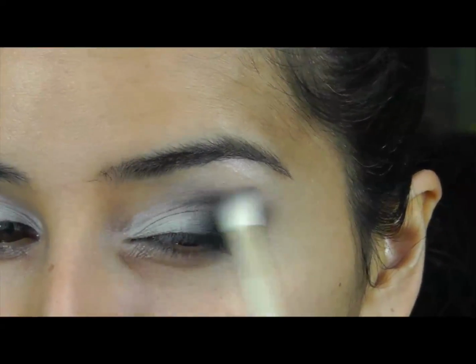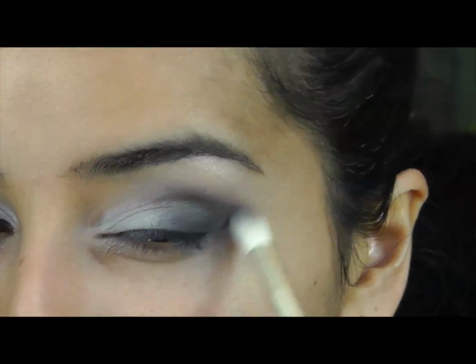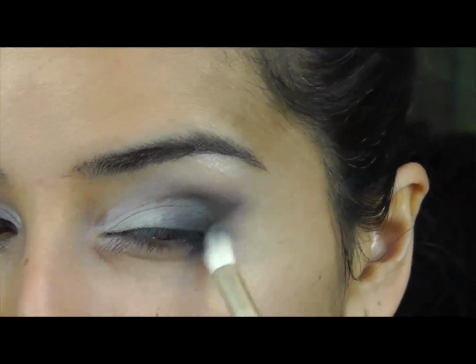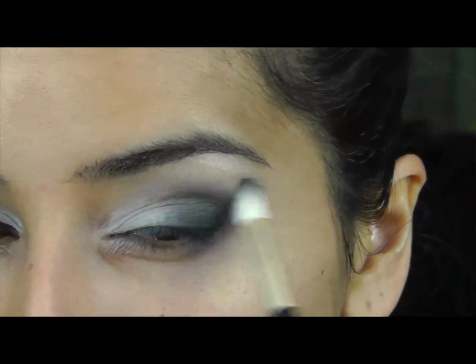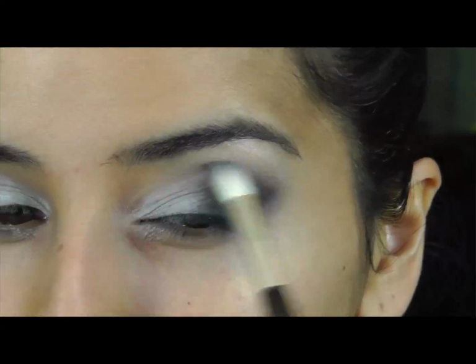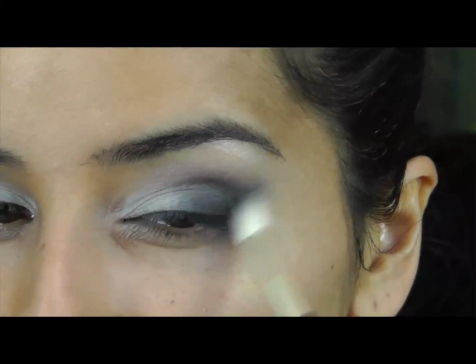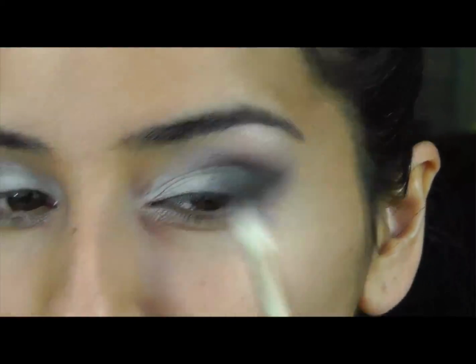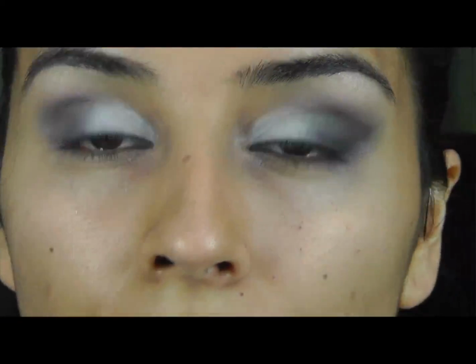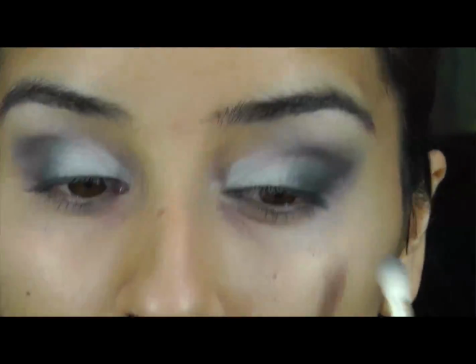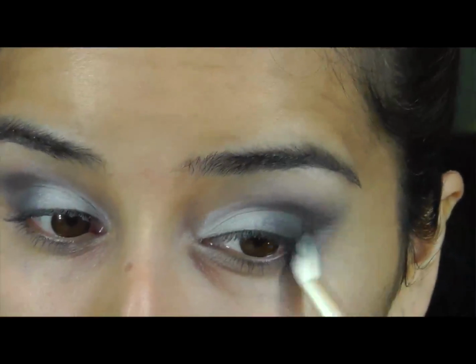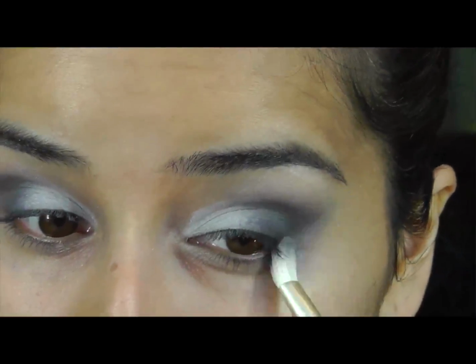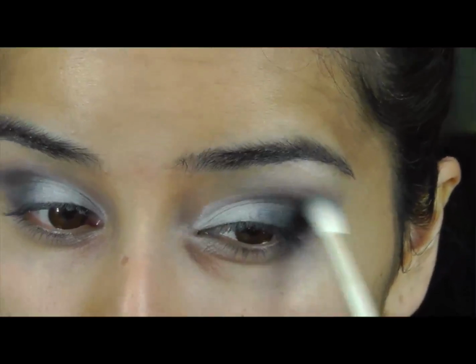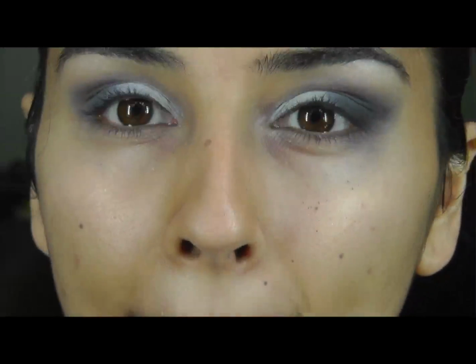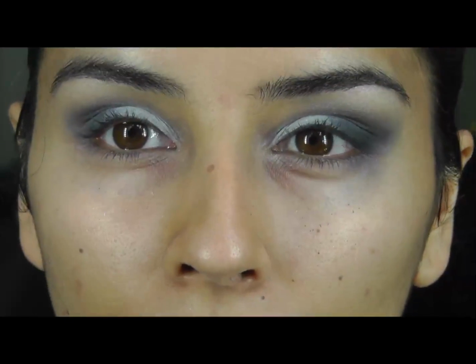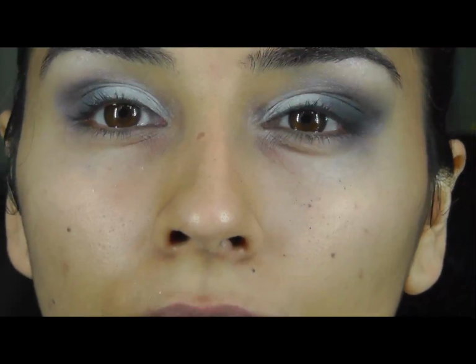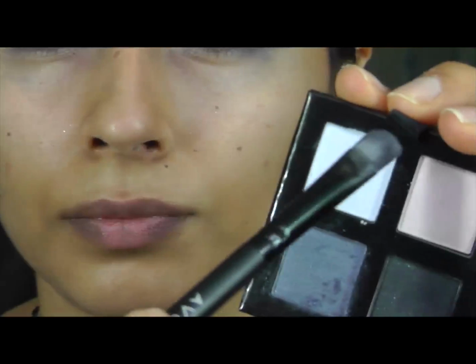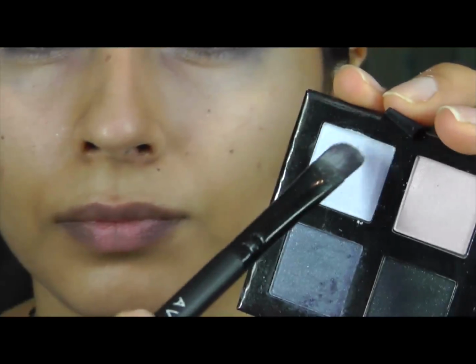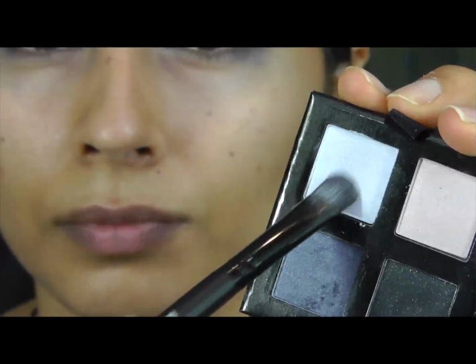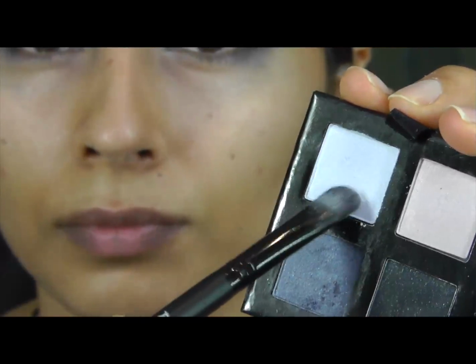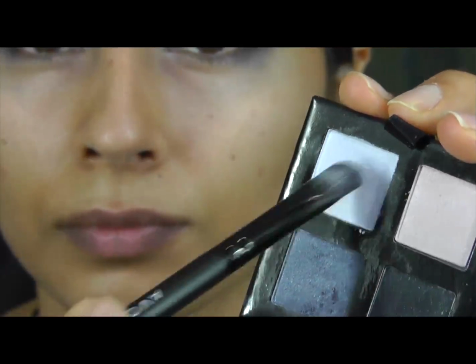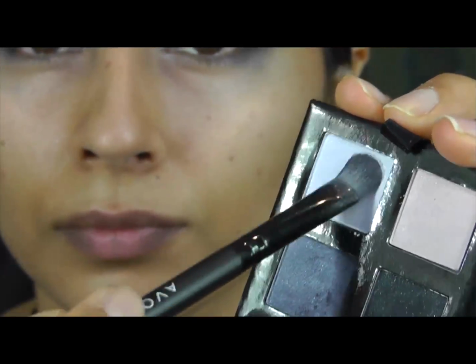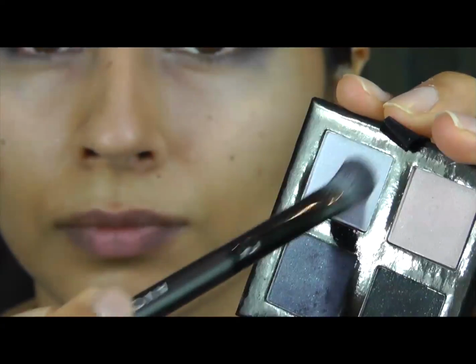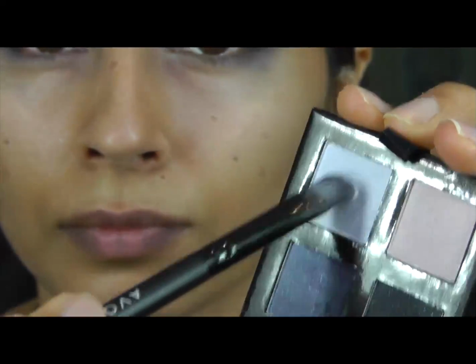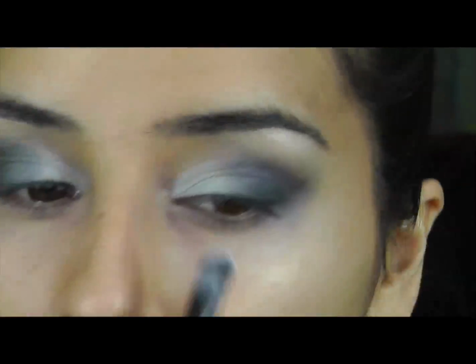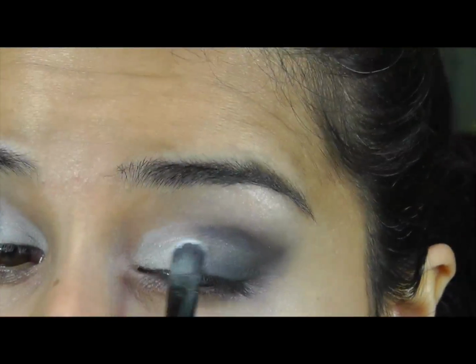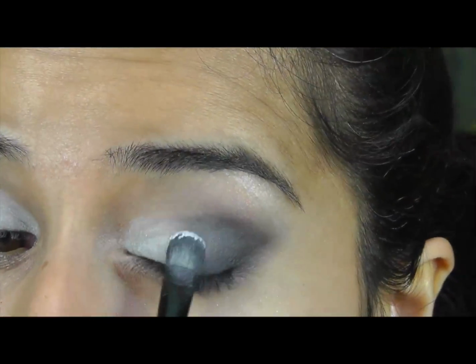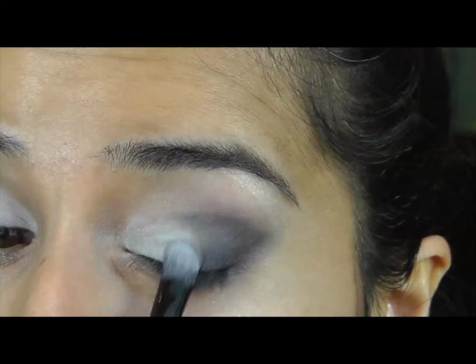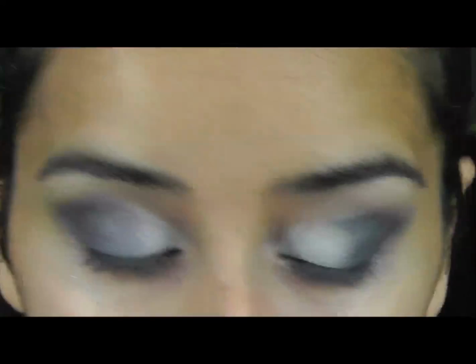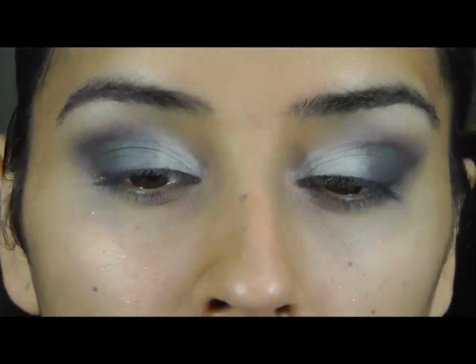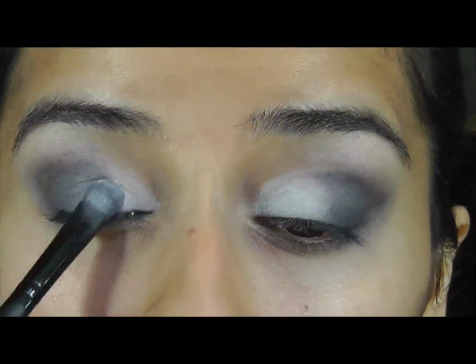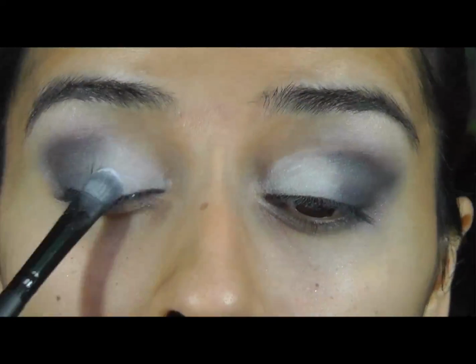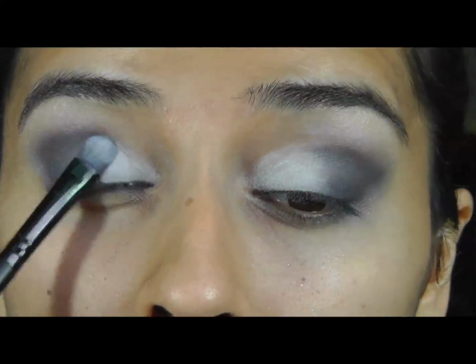Blending is key because it gives a seamless finish. I'm just putting on a bit more blue to make that pop a bit more.